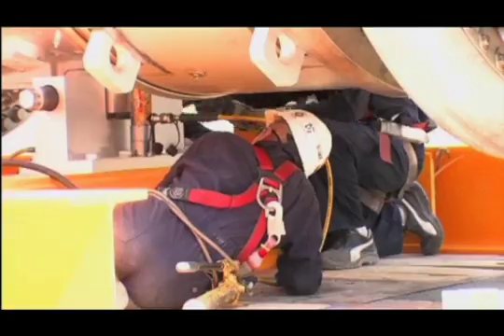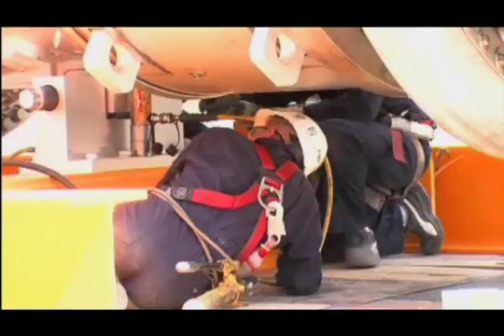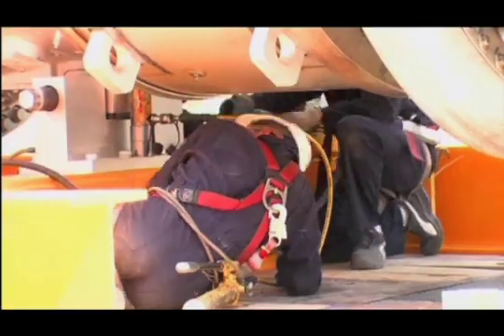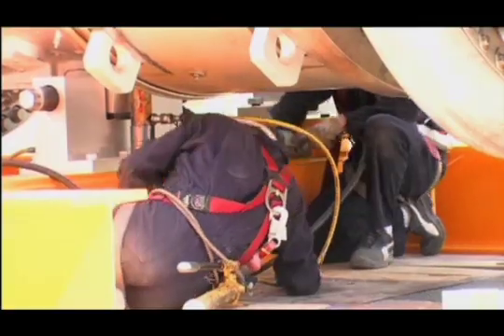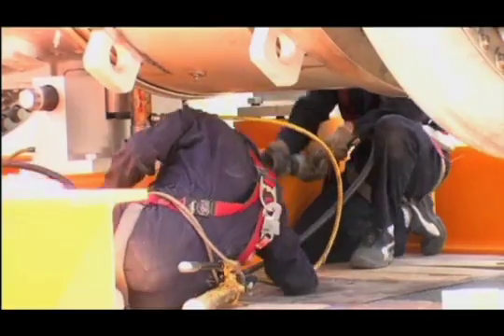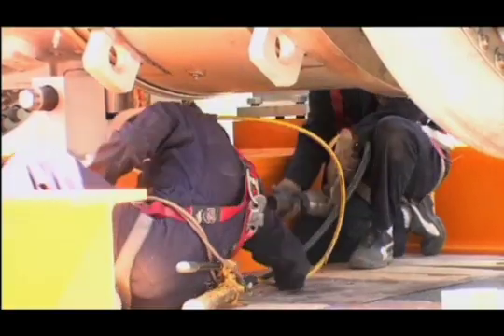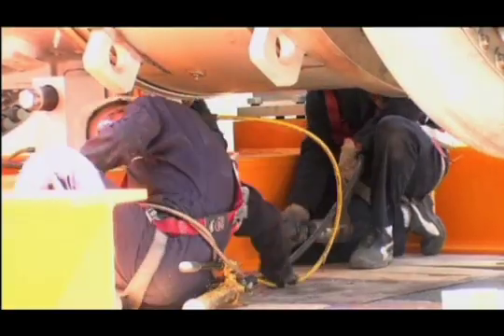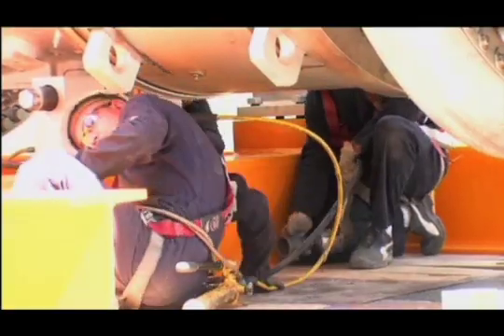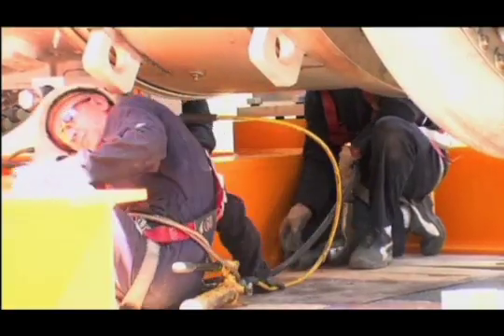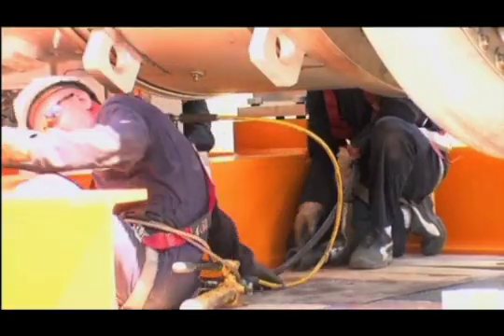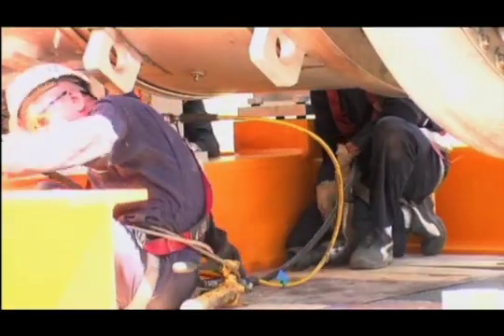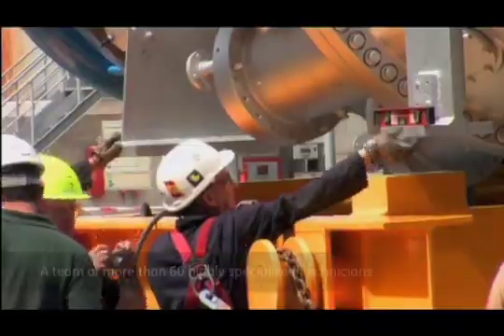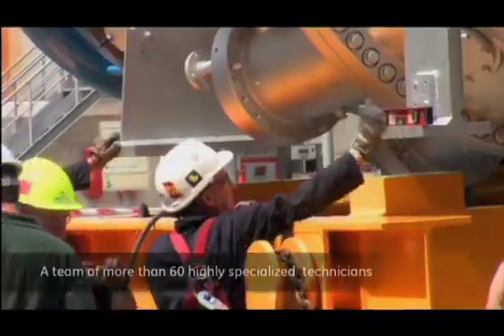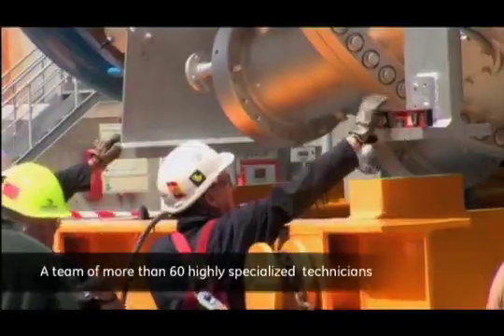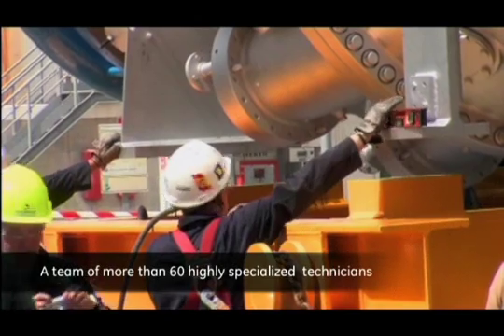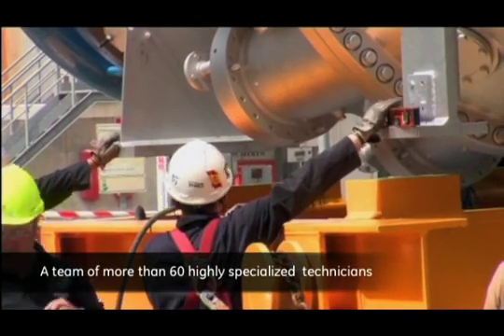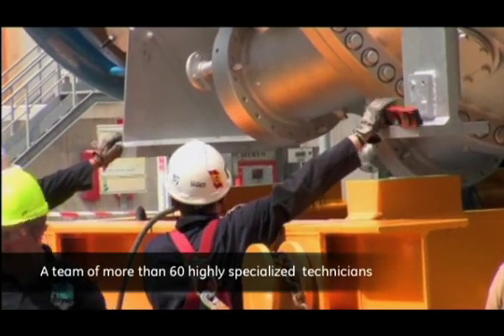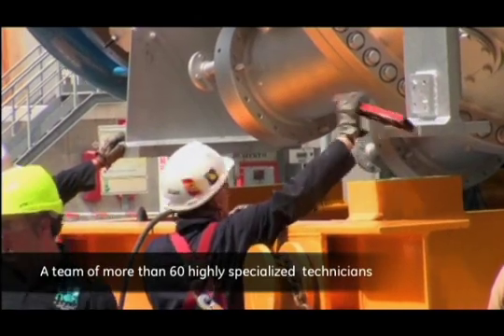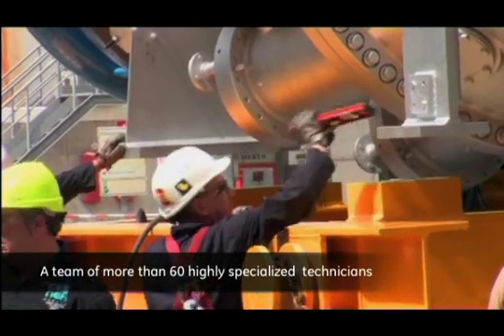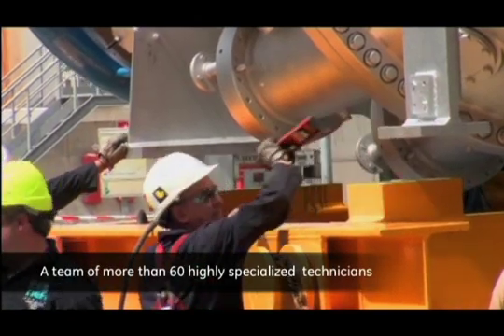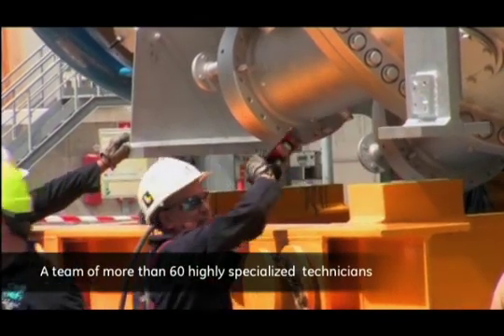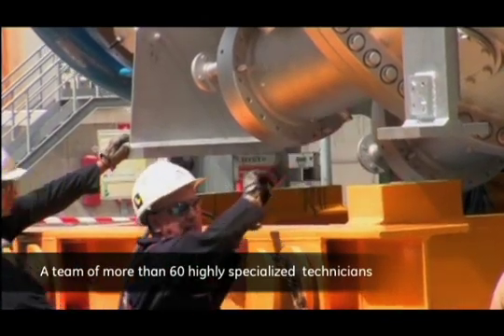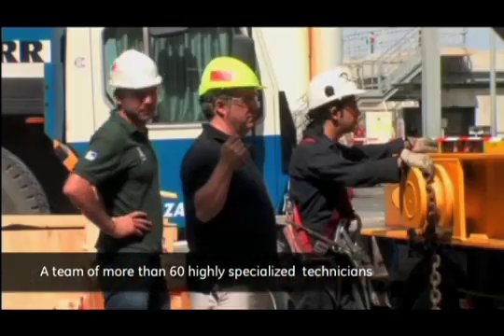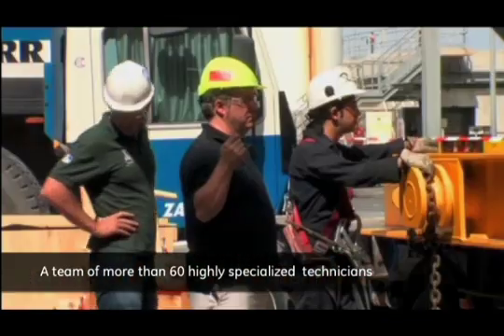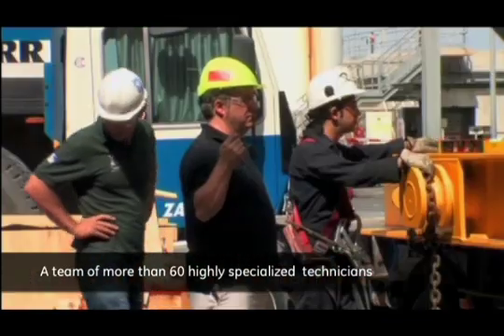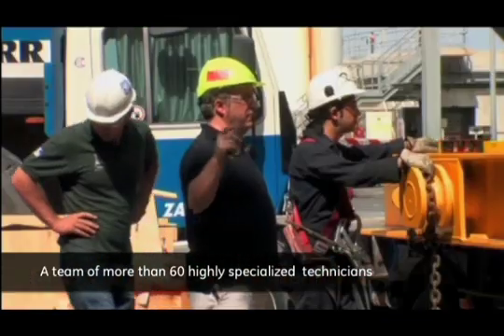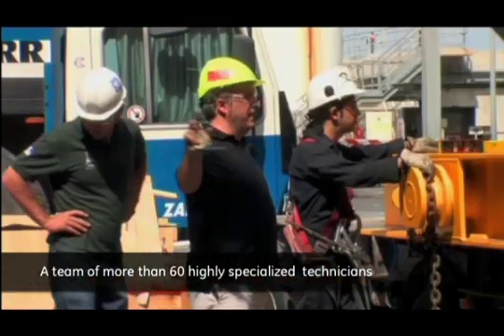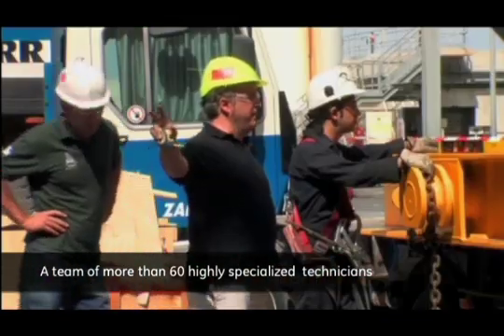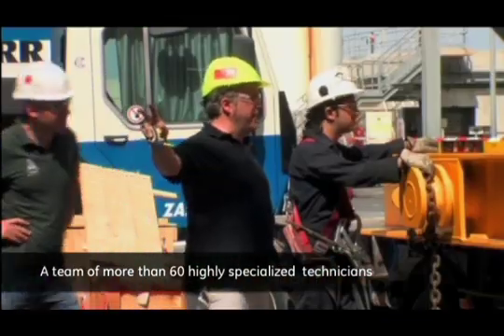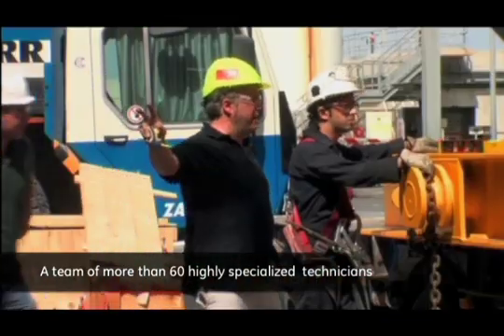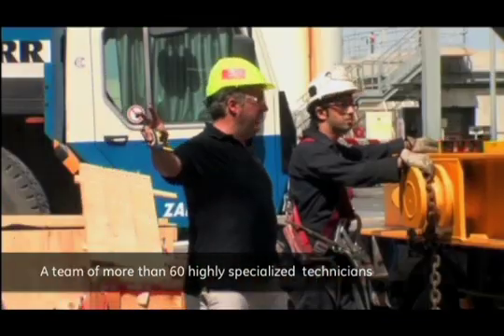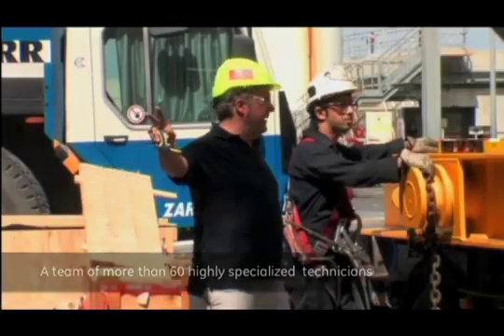GE mobilized a team of more than 60 highly trained specialists to perform the outage.